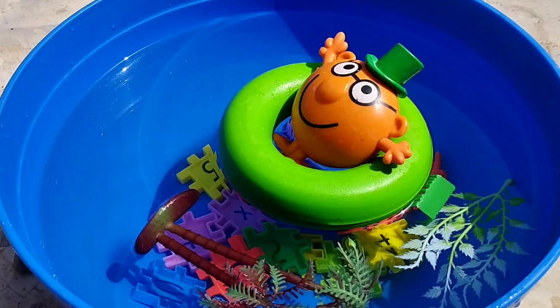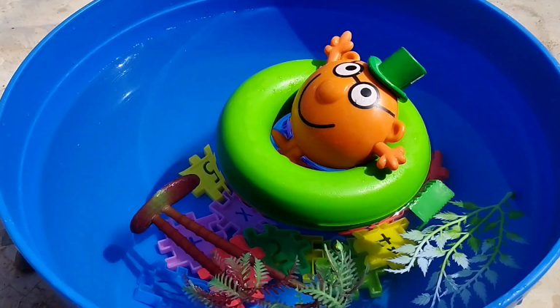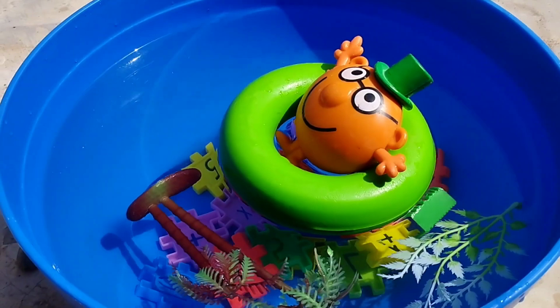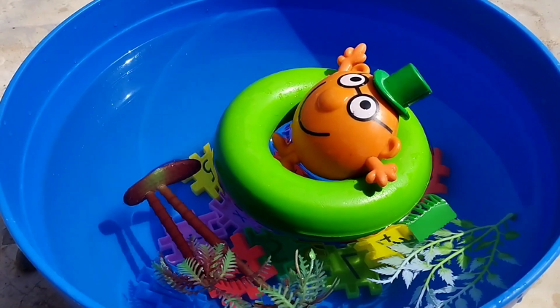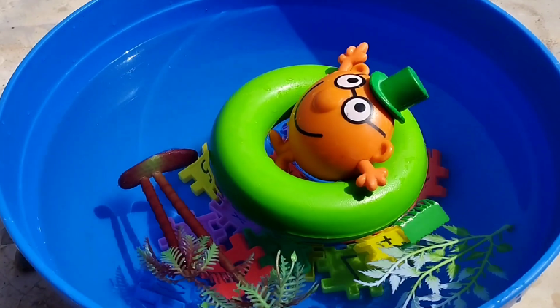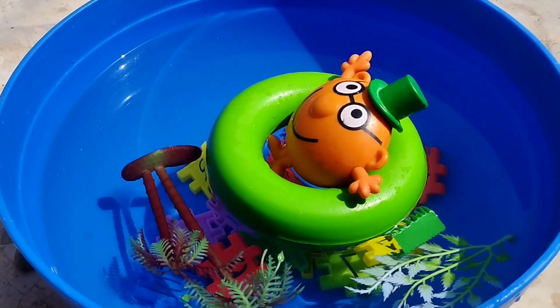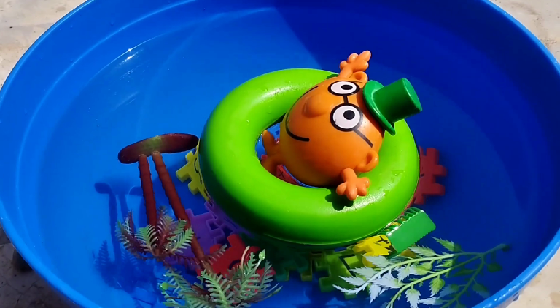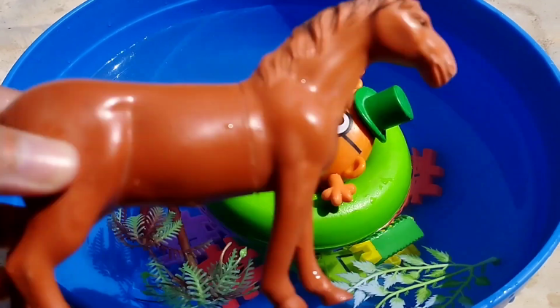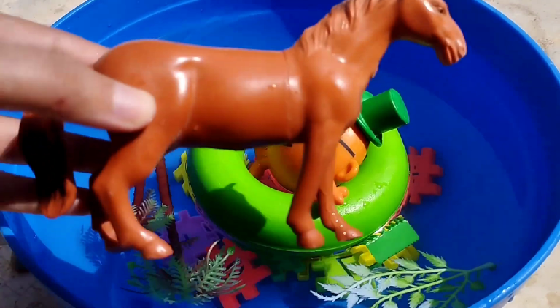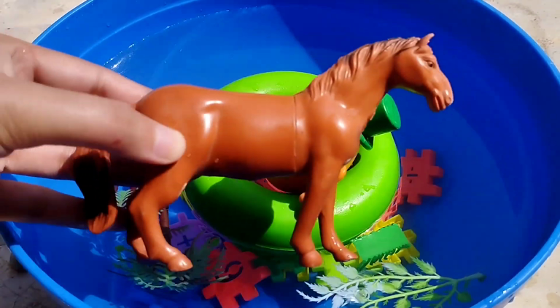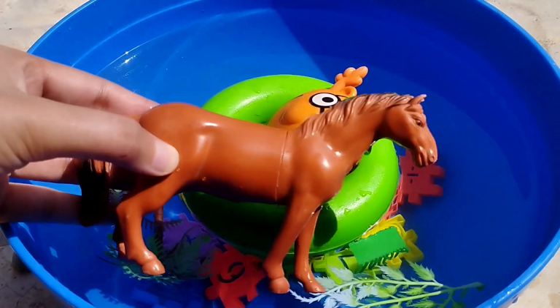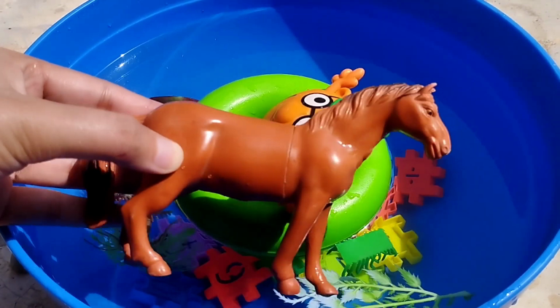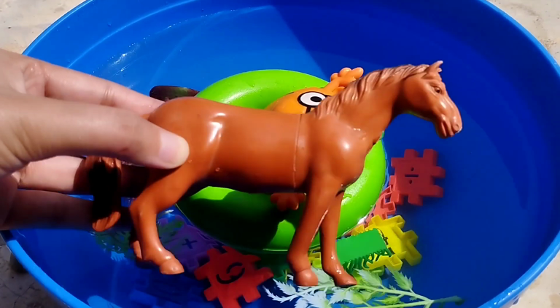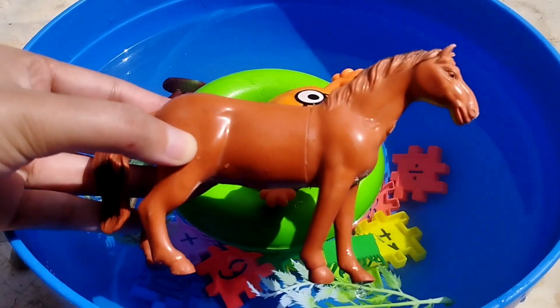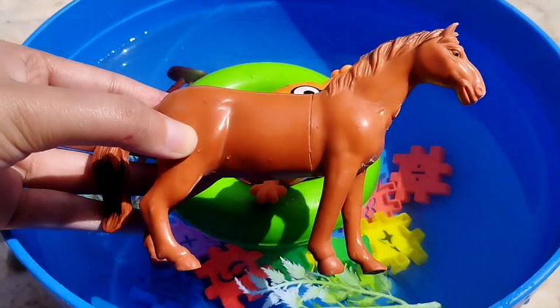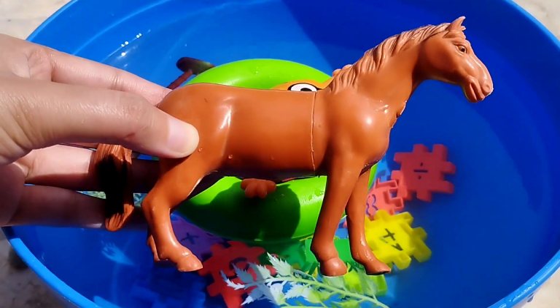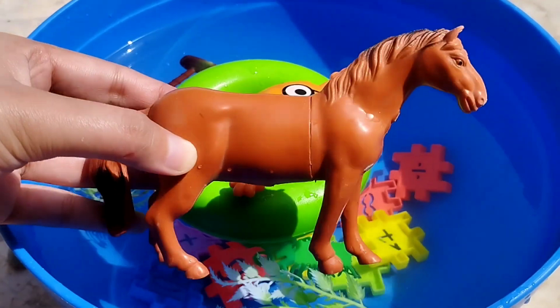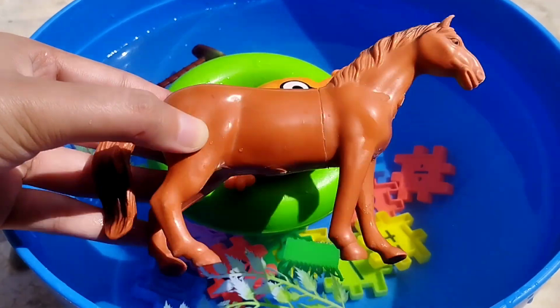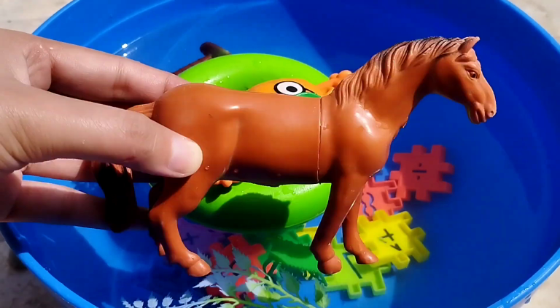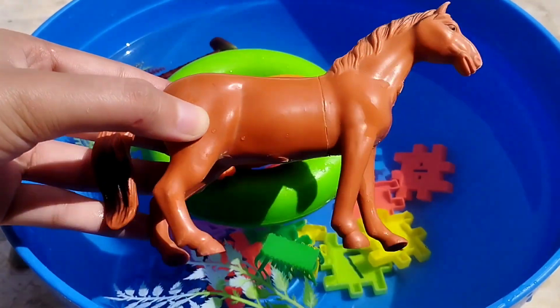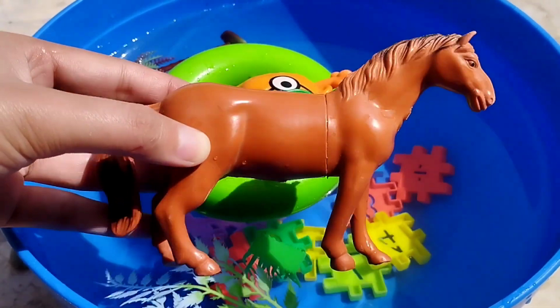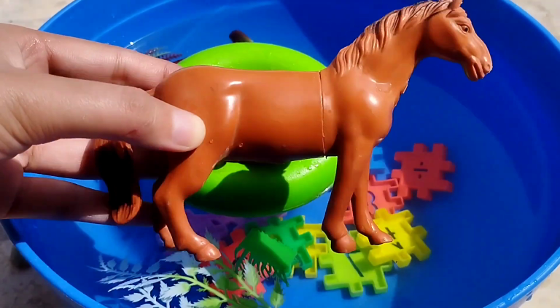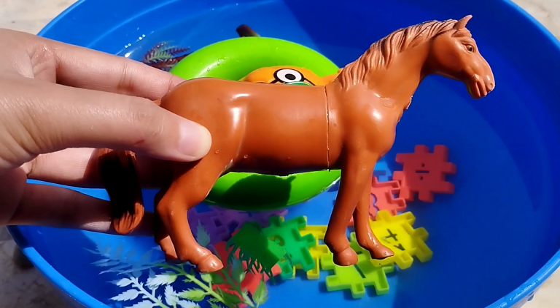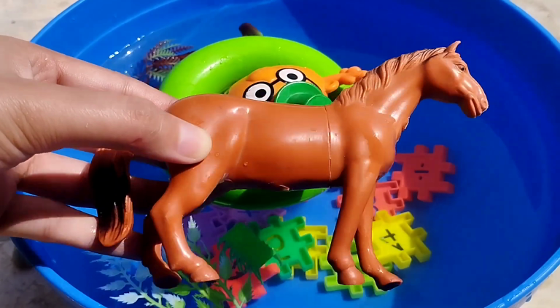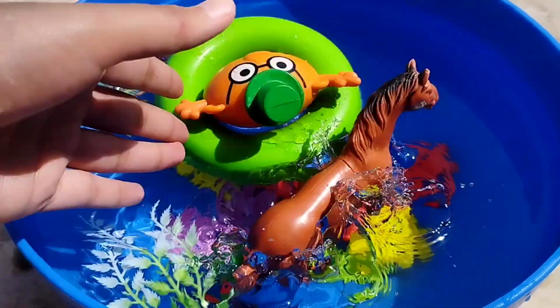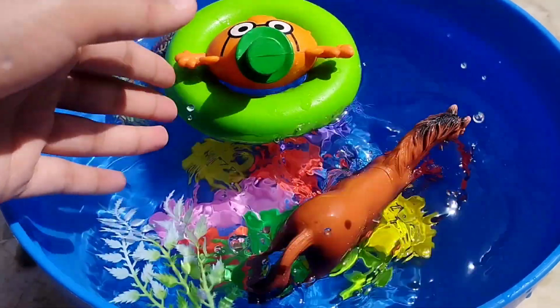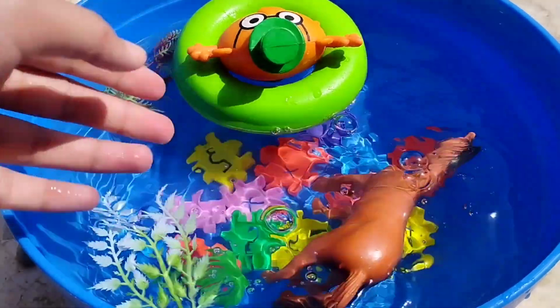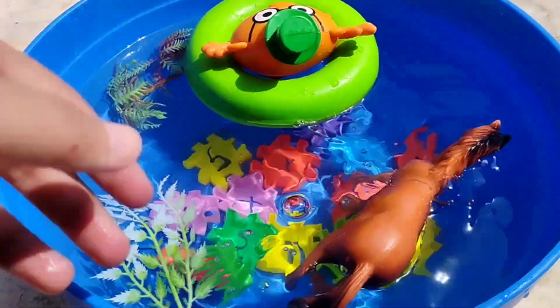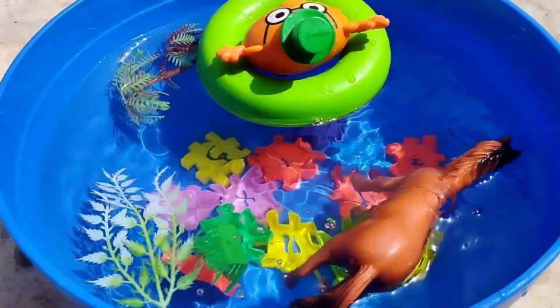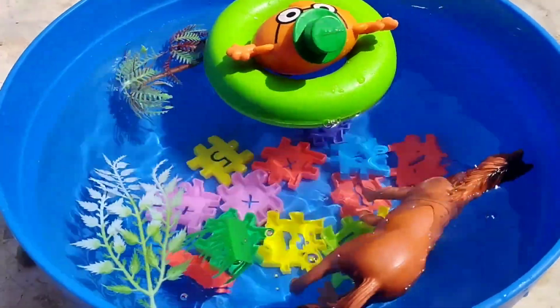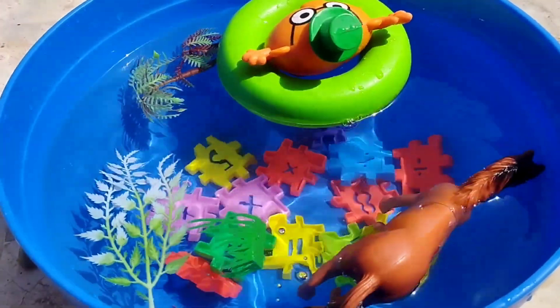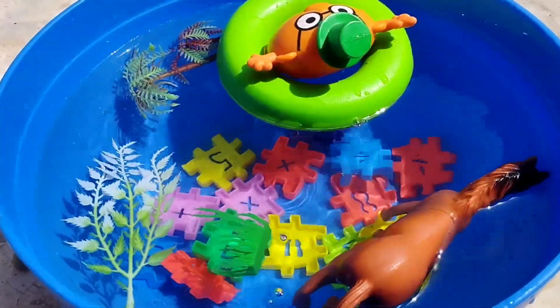Today we have a lot of animals. The first animal is a horse. This is a horse.